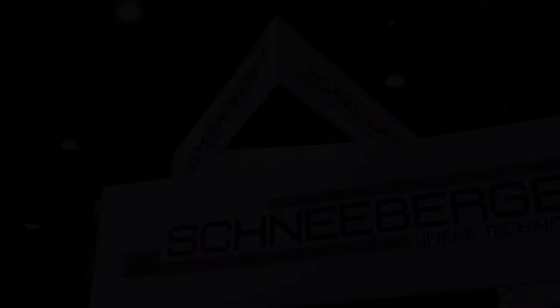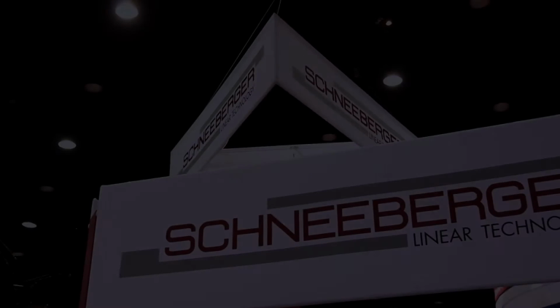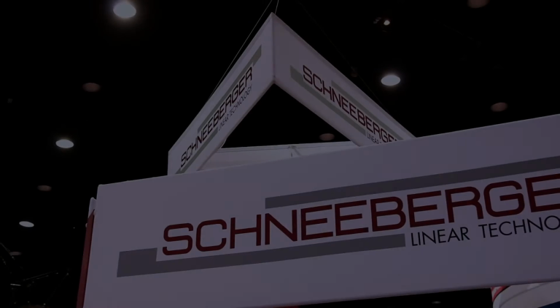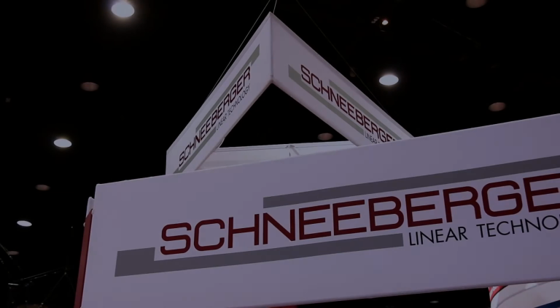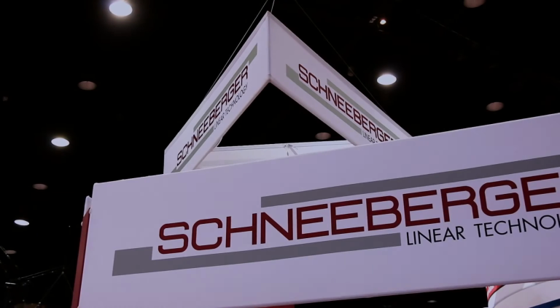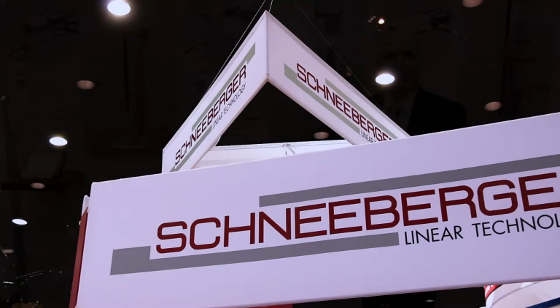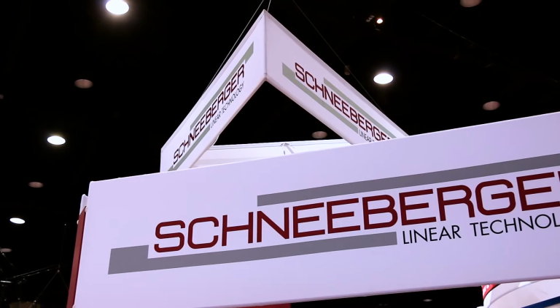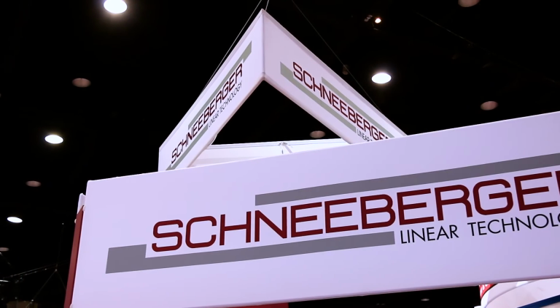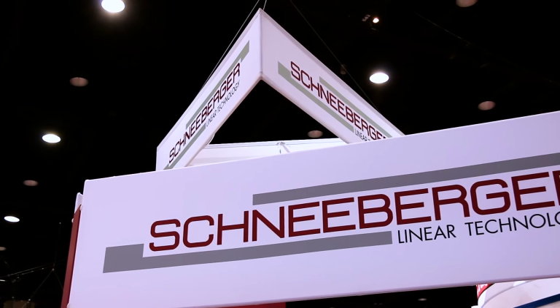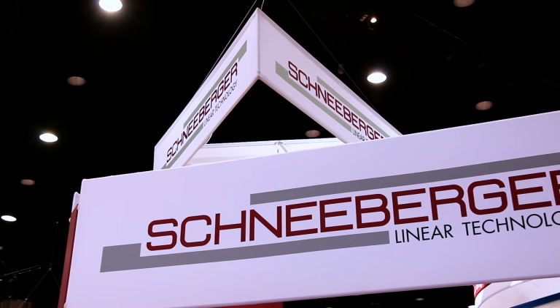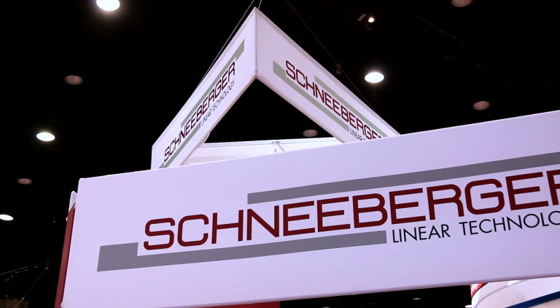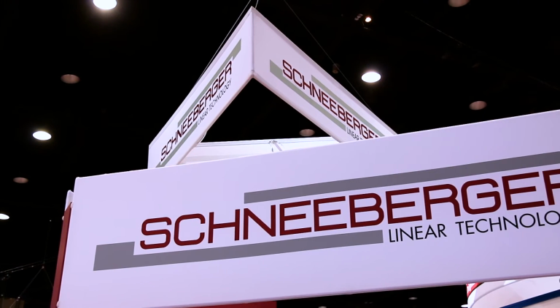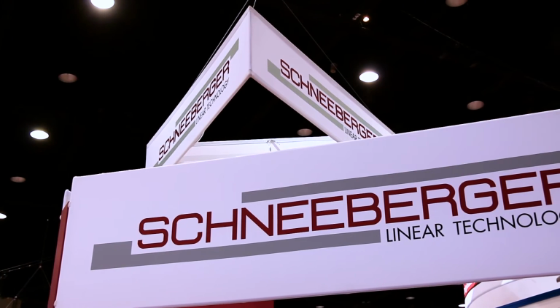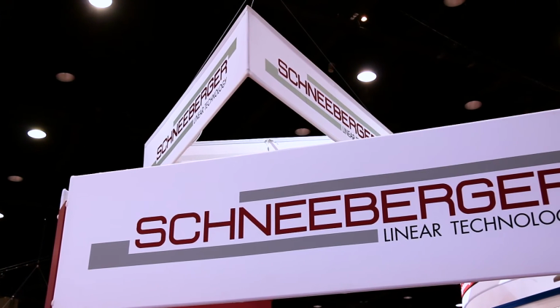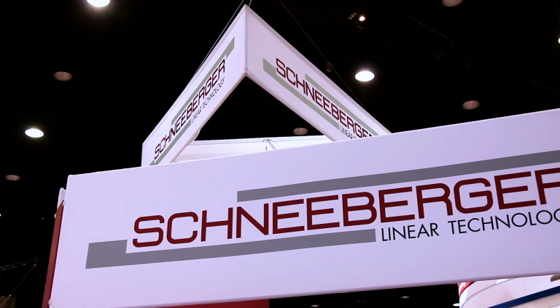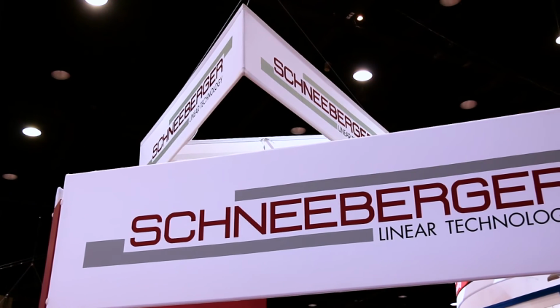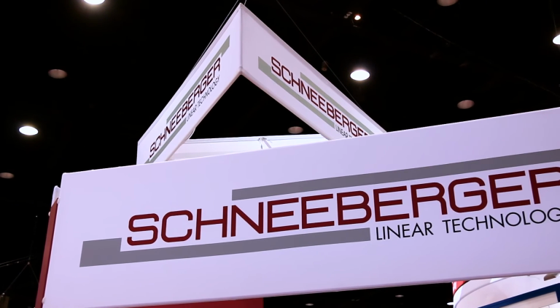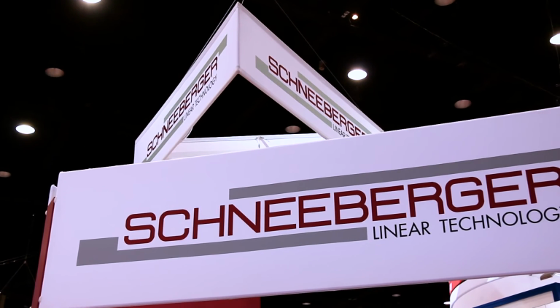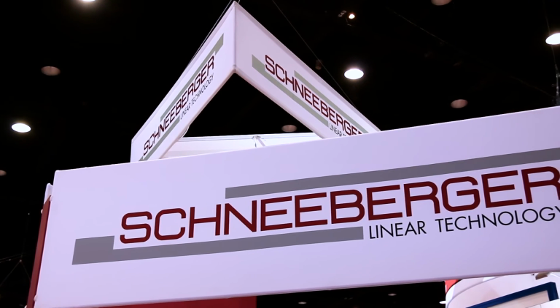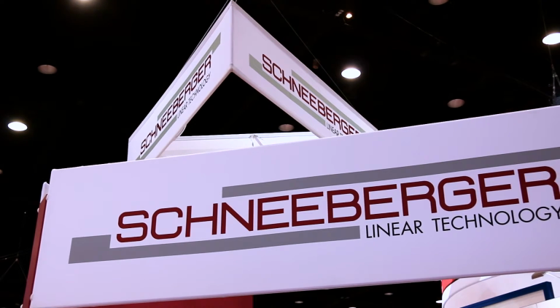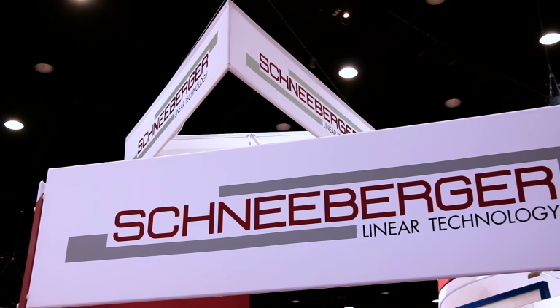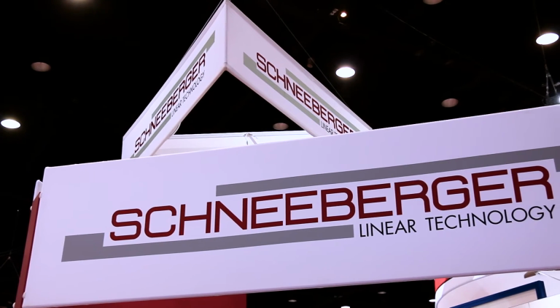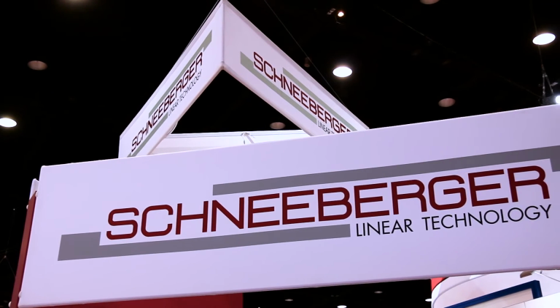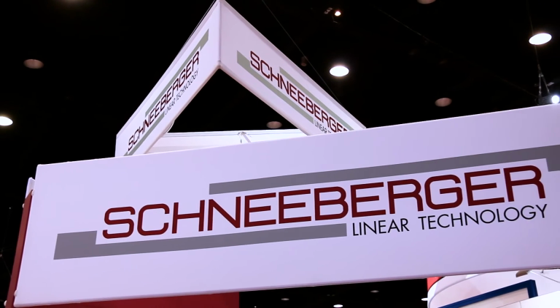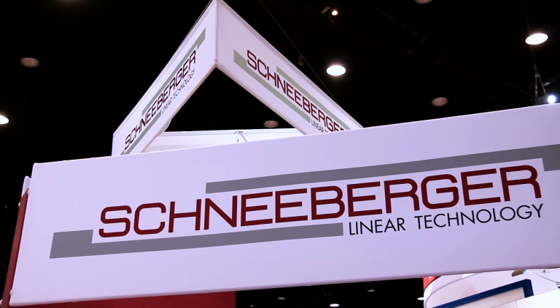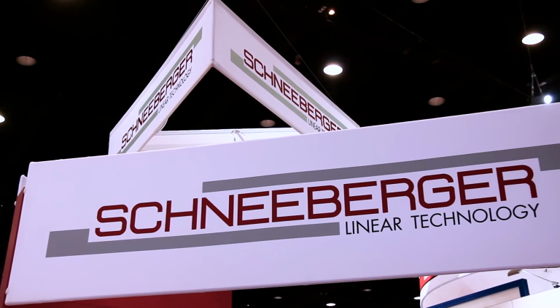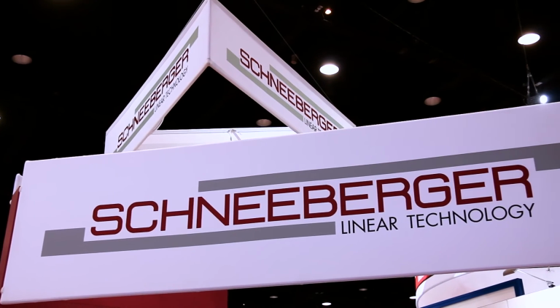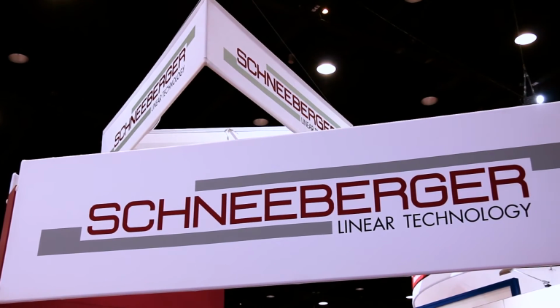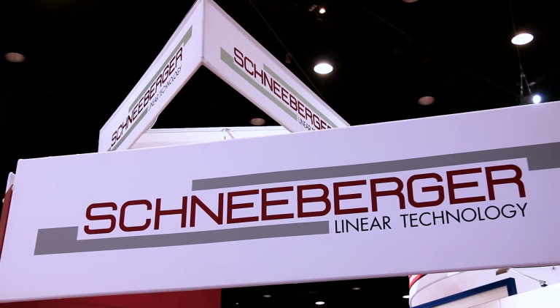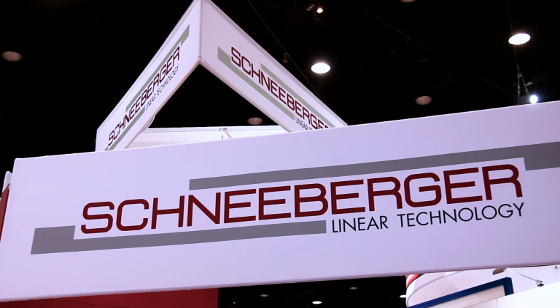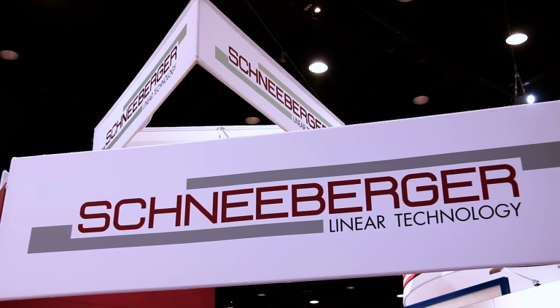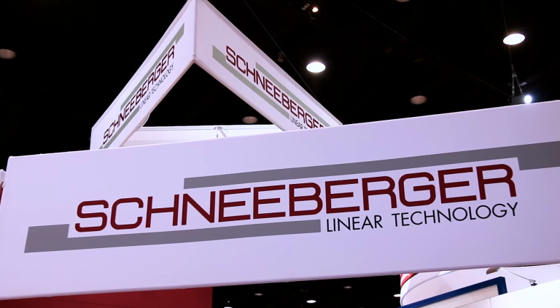Hi, I'm Scott Harmon from Schneeberger. We're here at our IMTS 2016 booth today.